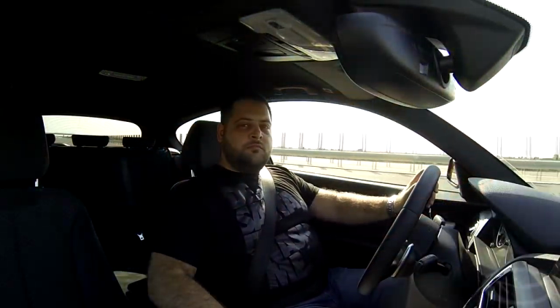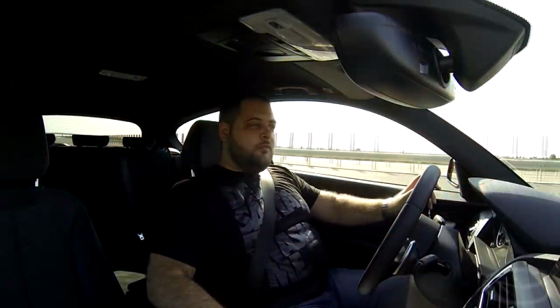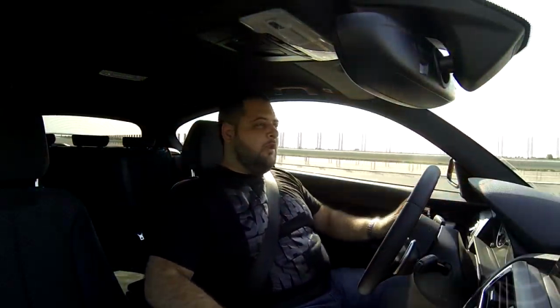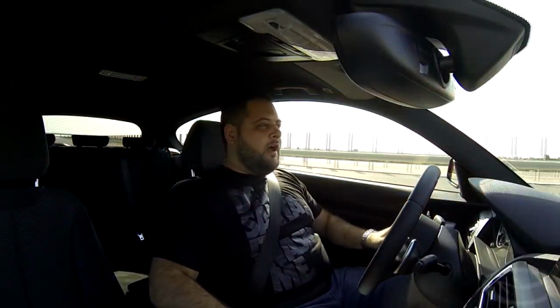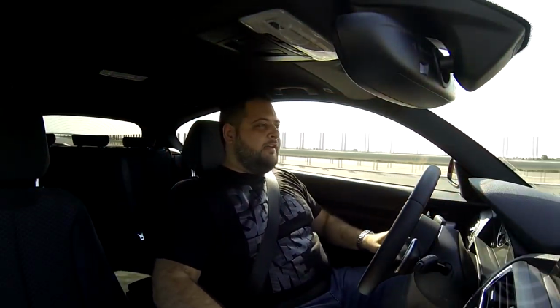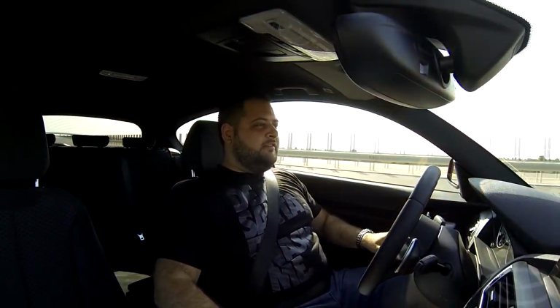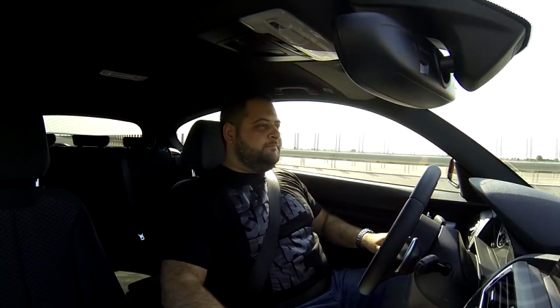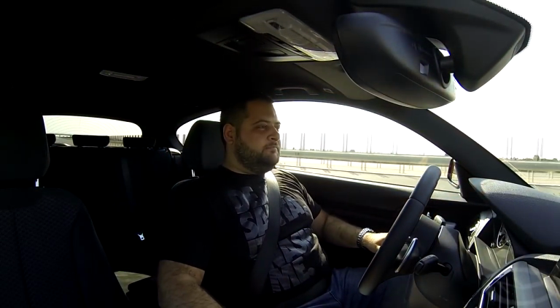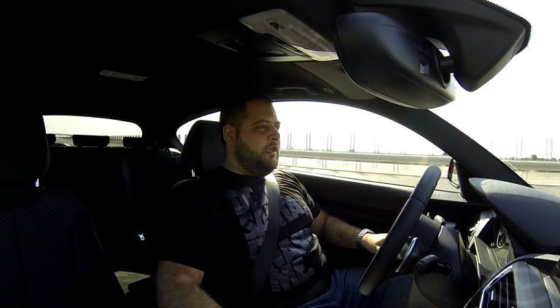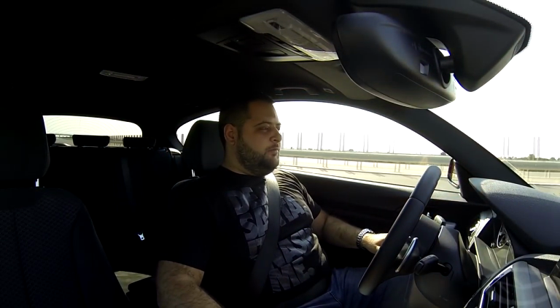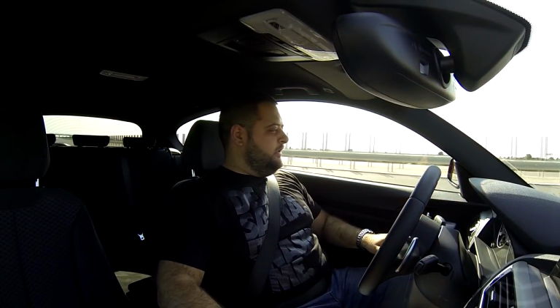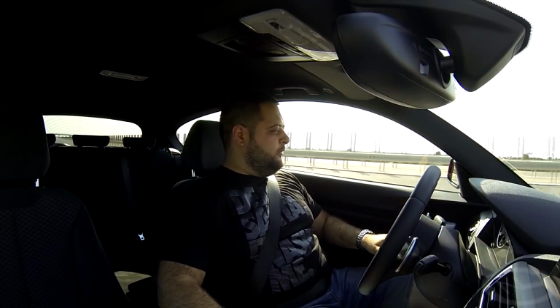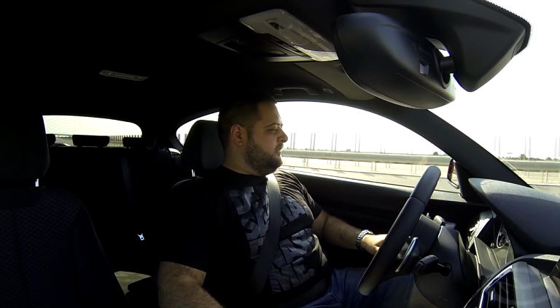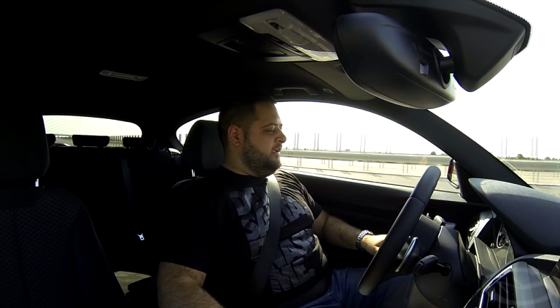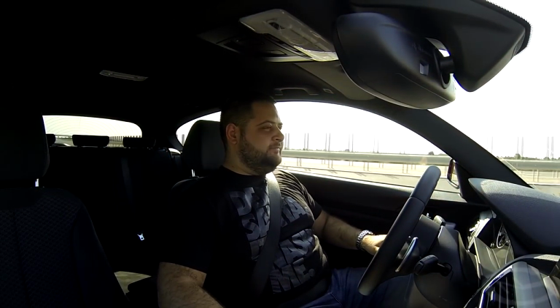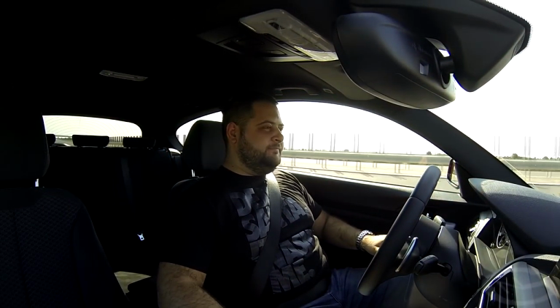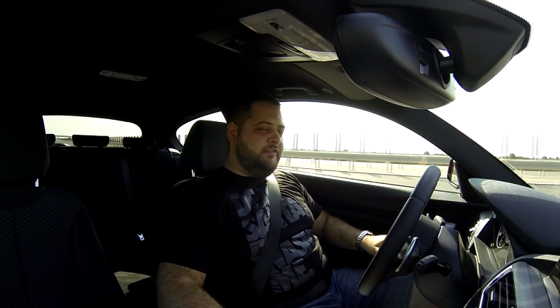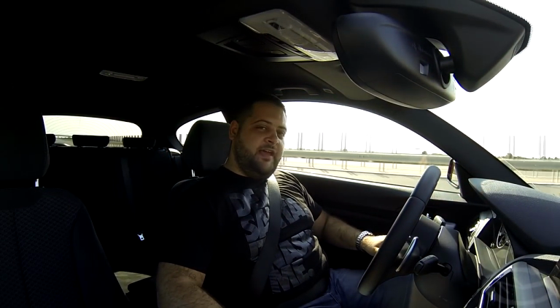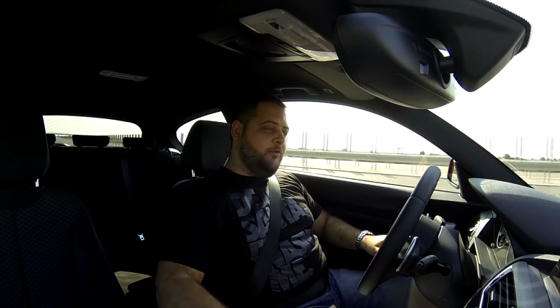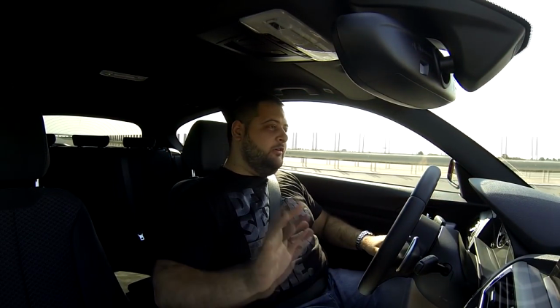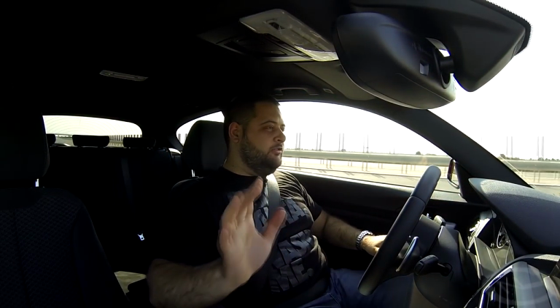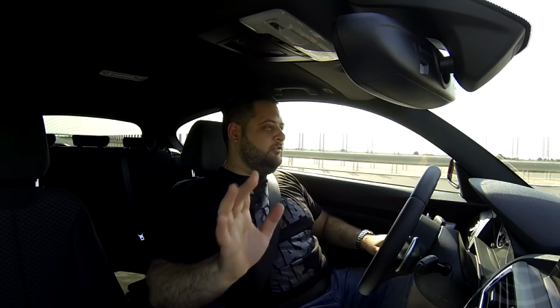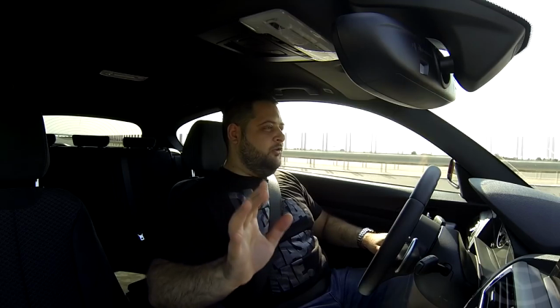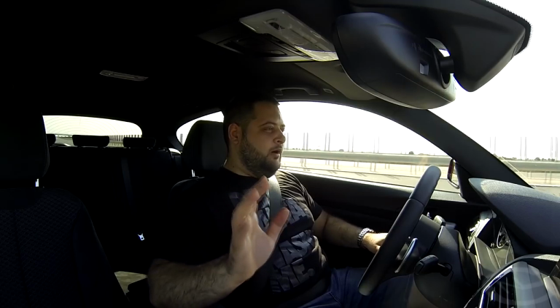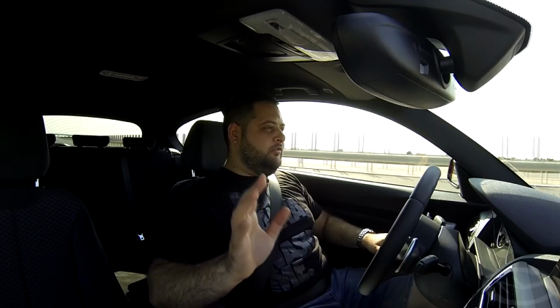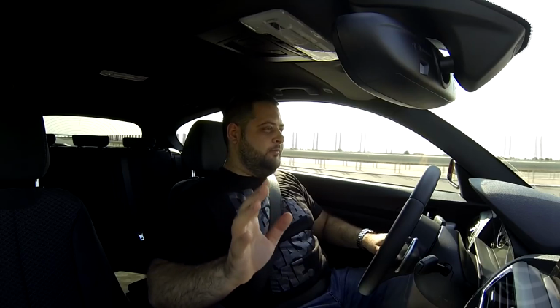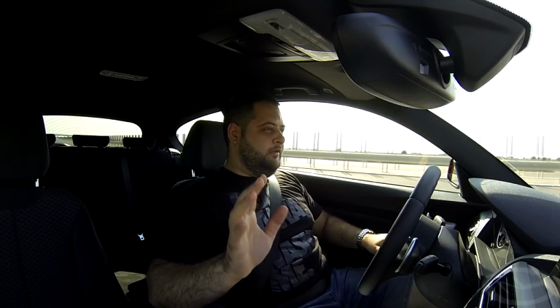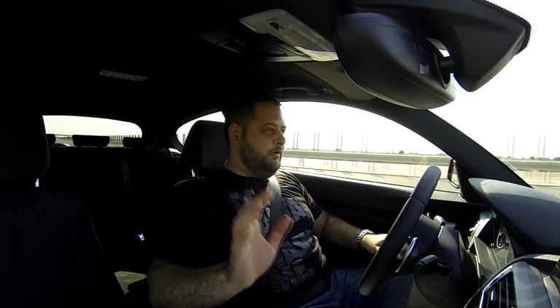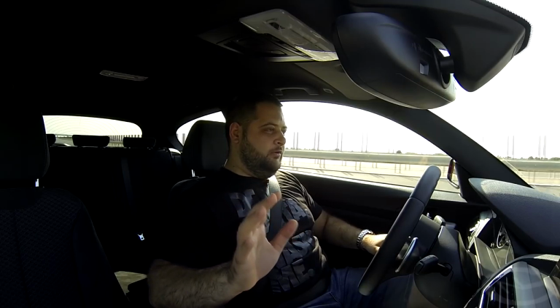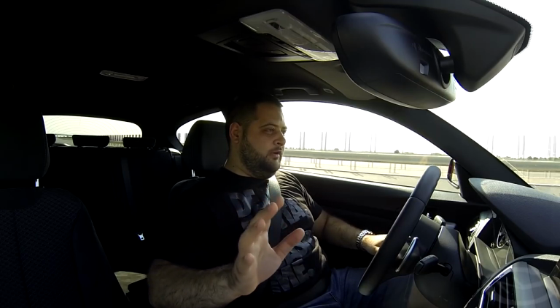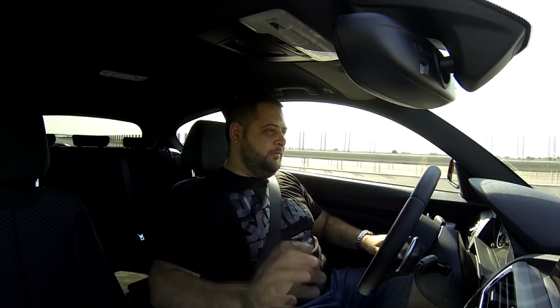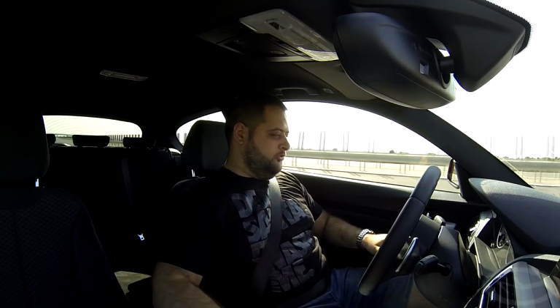Hello guys, Gabriel here once again. Today I'm going to talk to you about something really, really special.